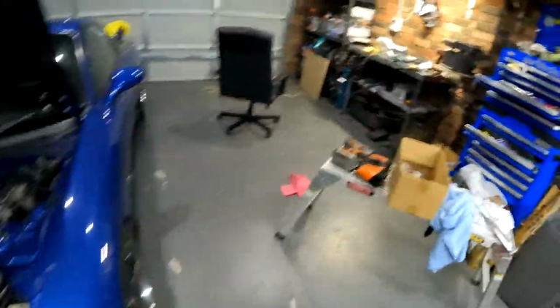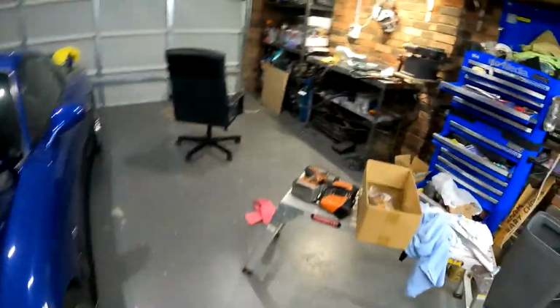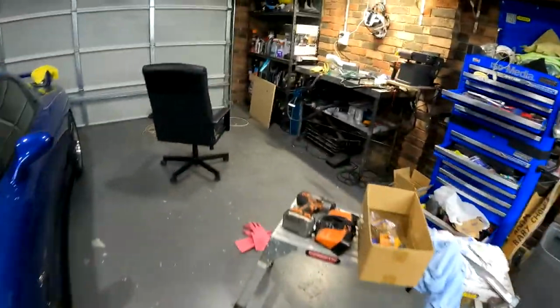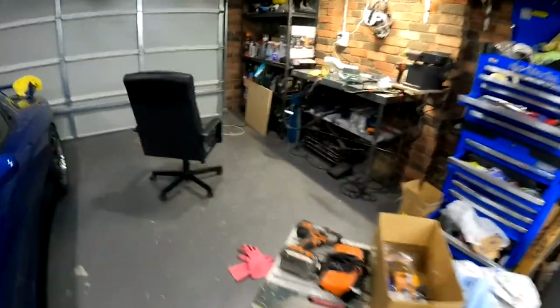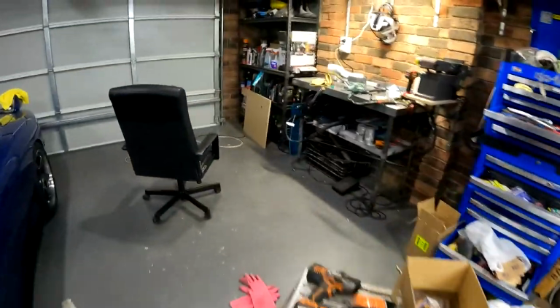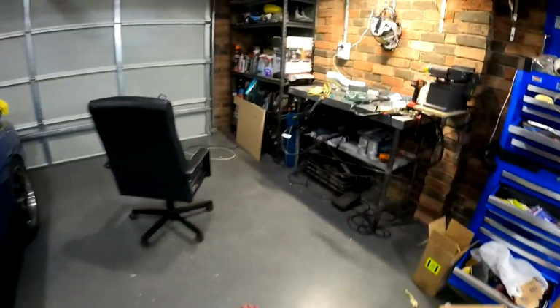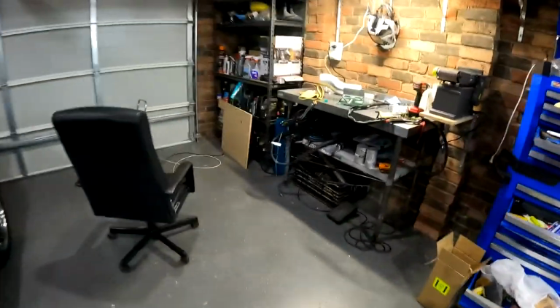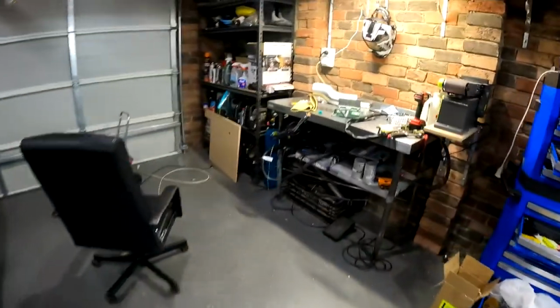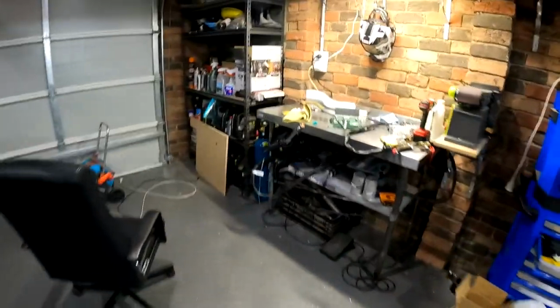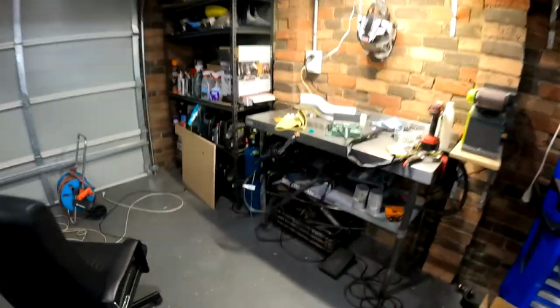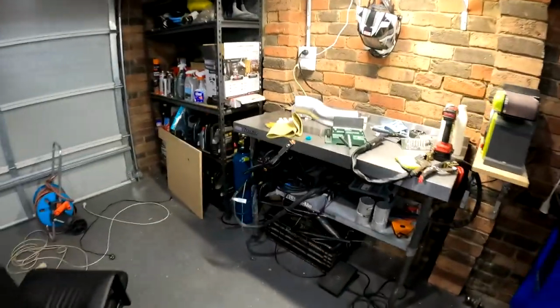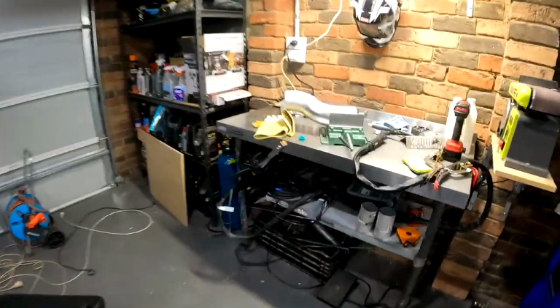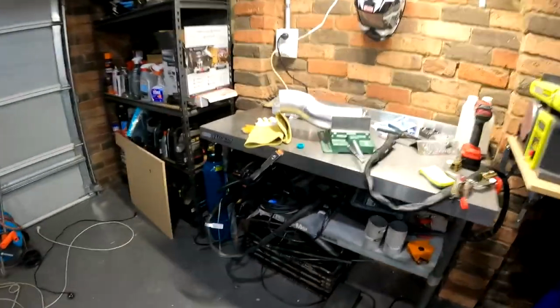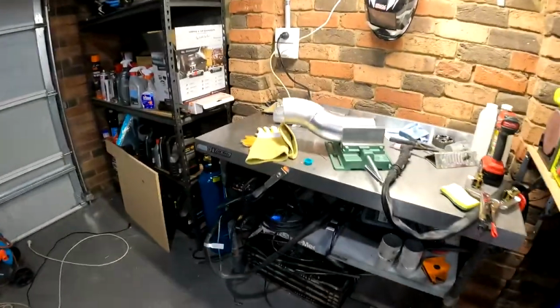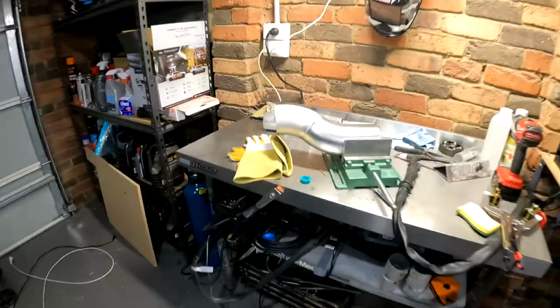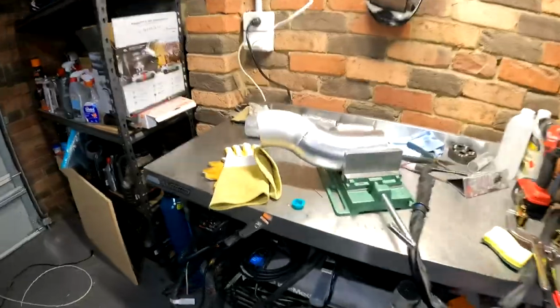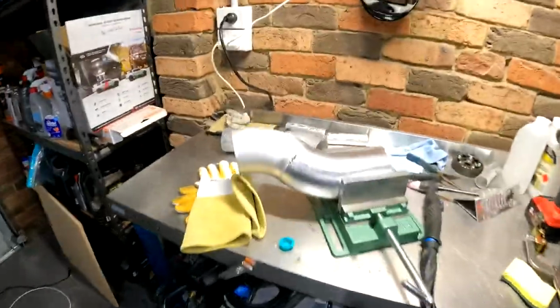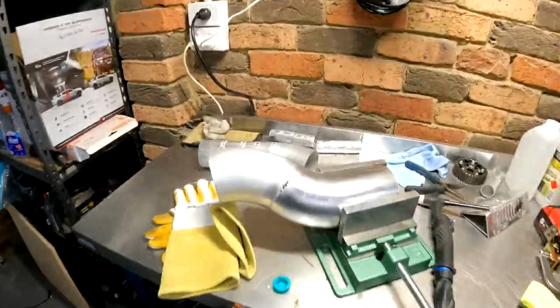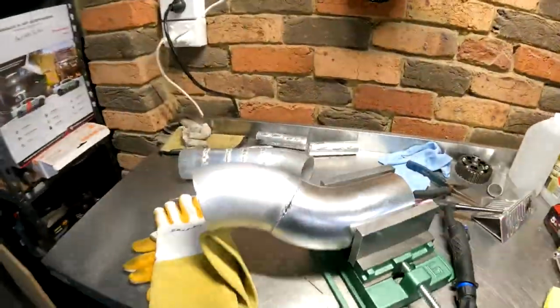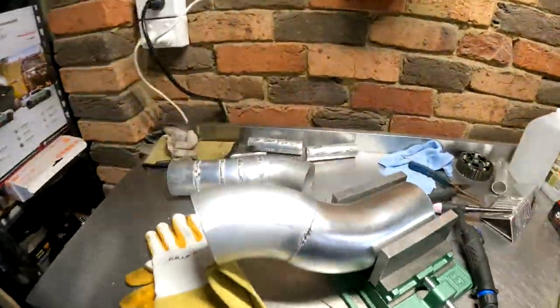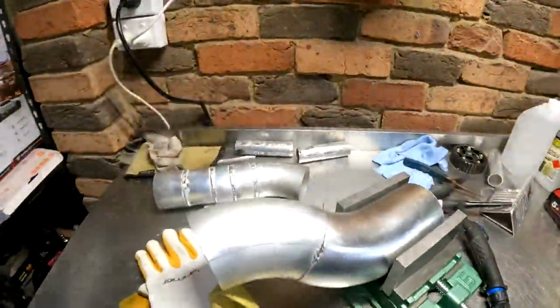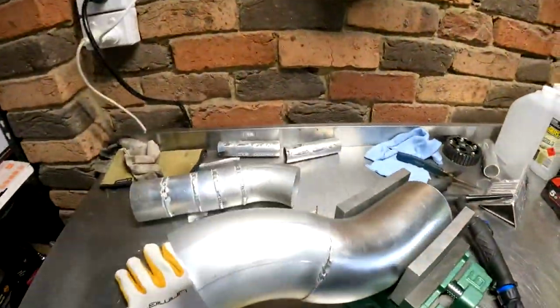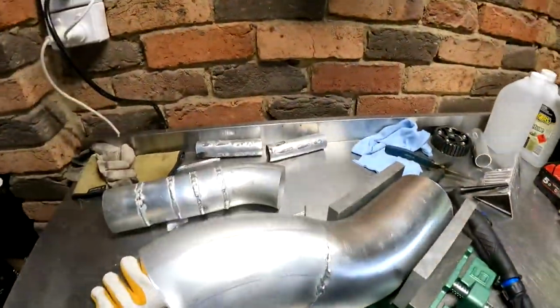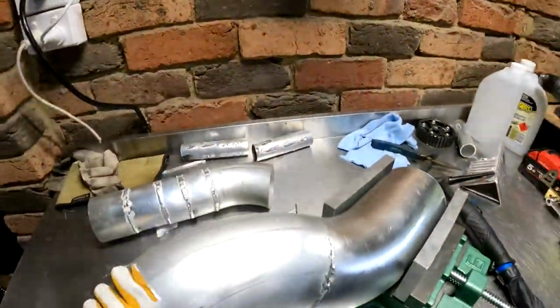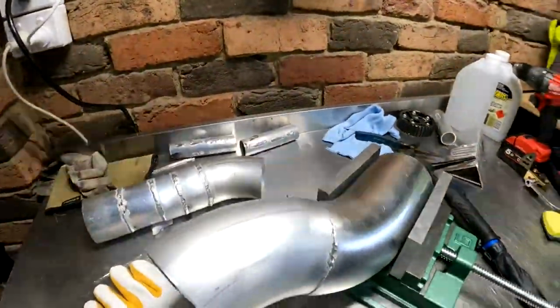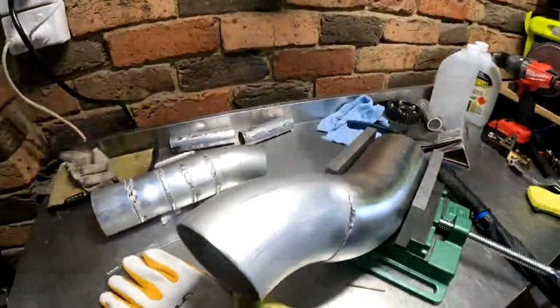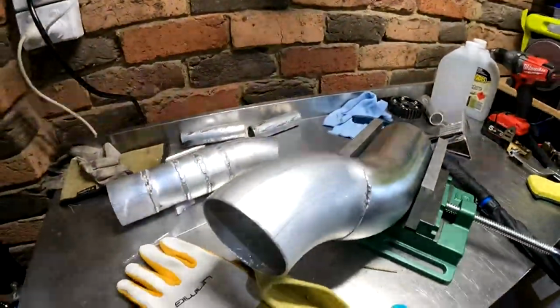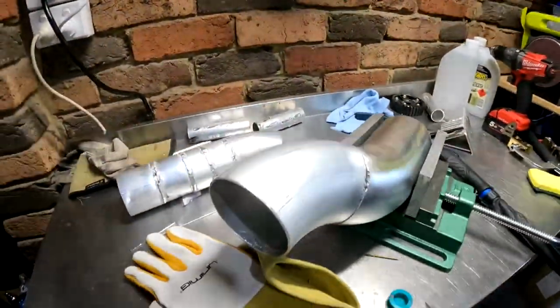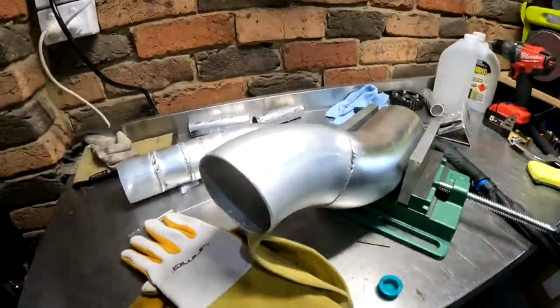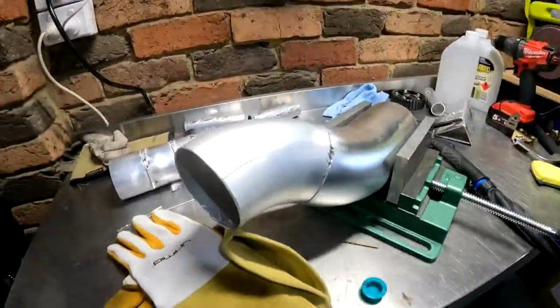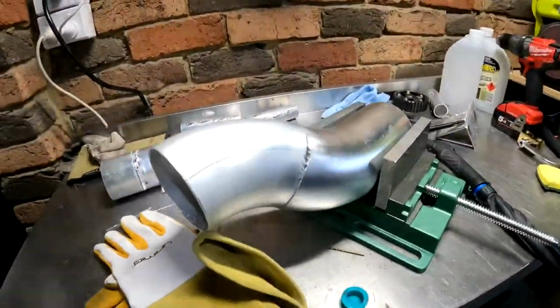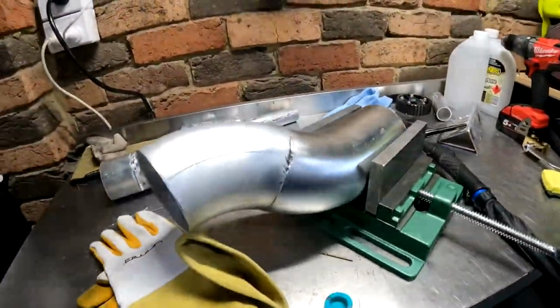We've got the piece here and we're going to be doing some welding tonight.